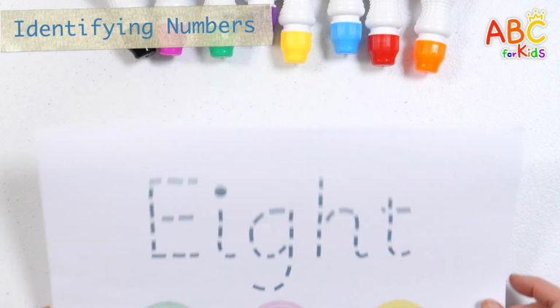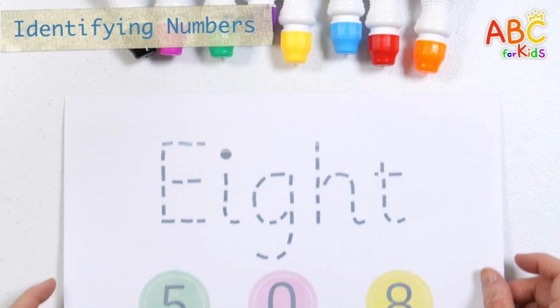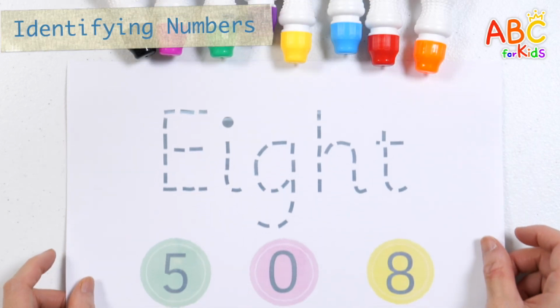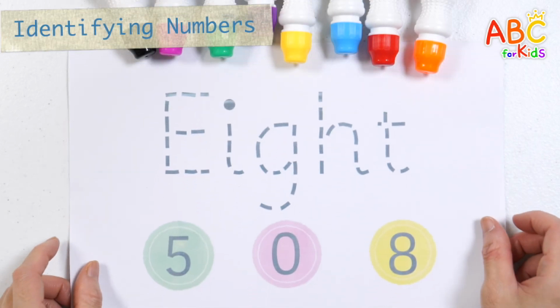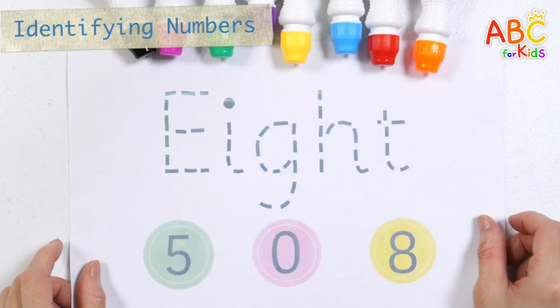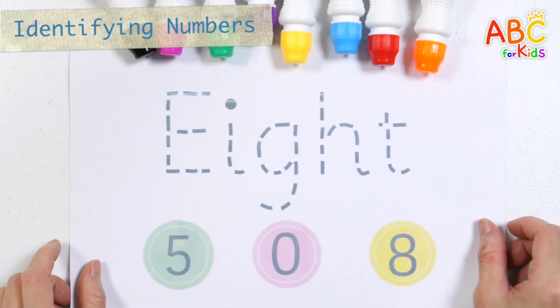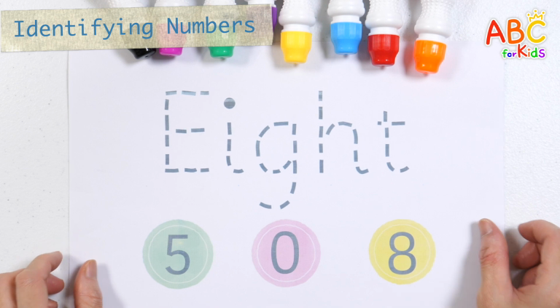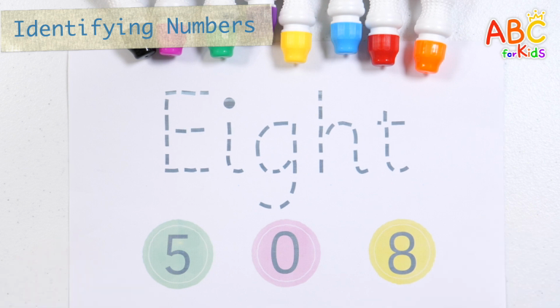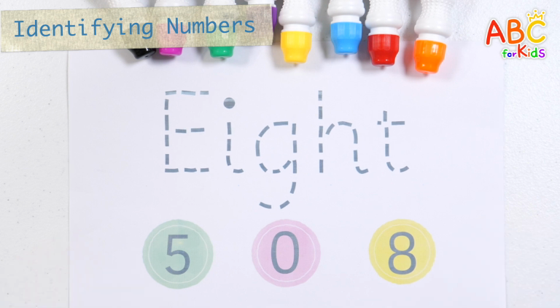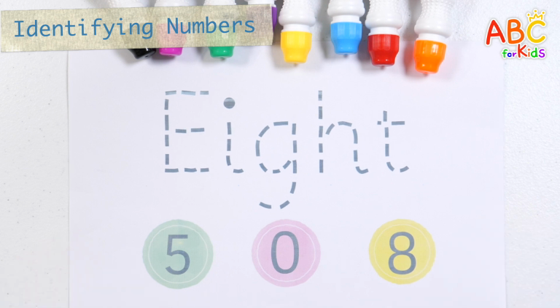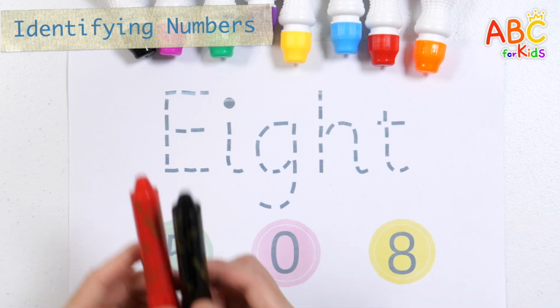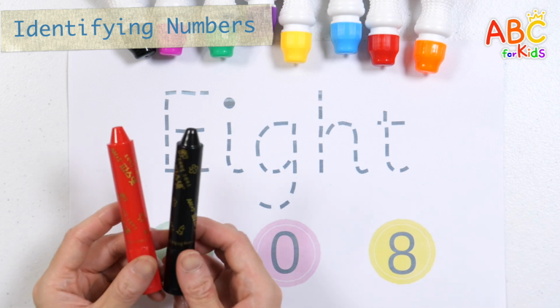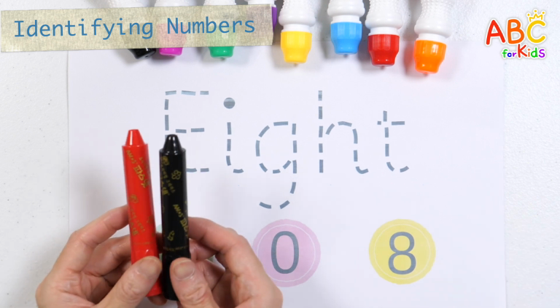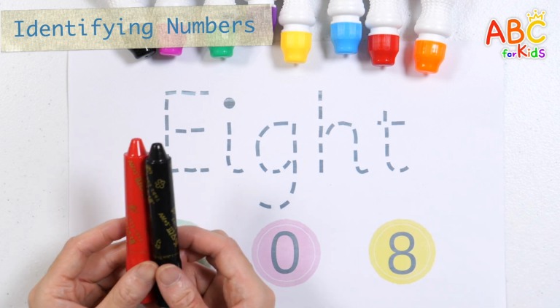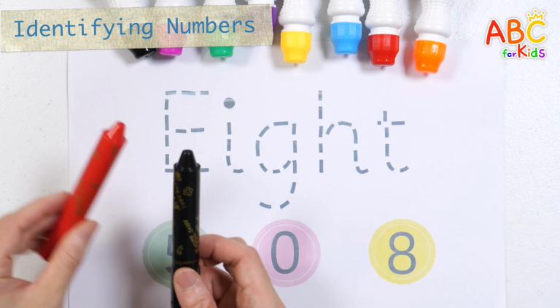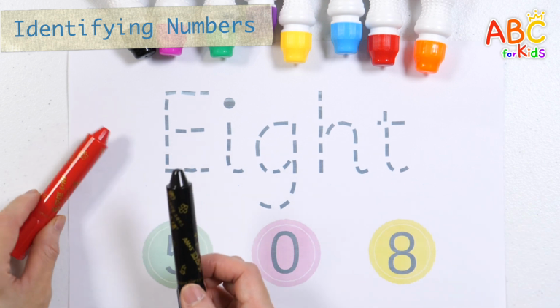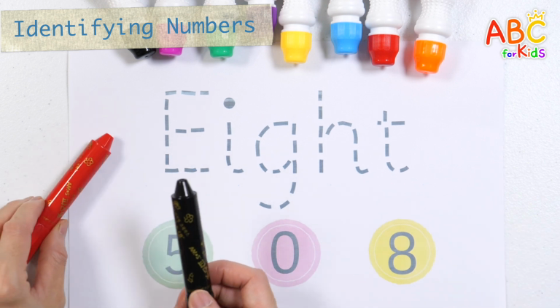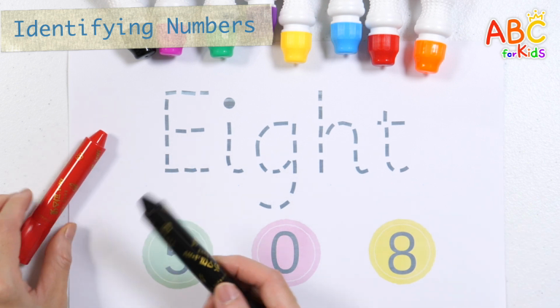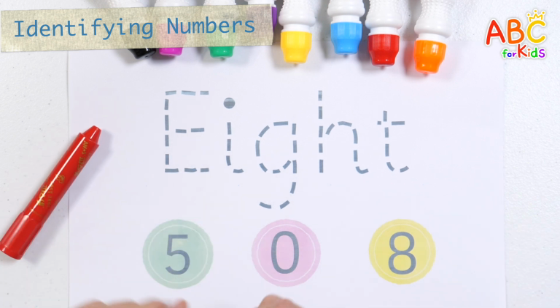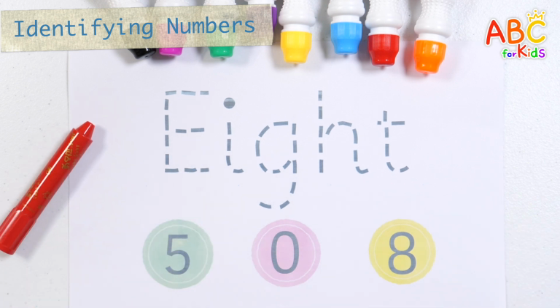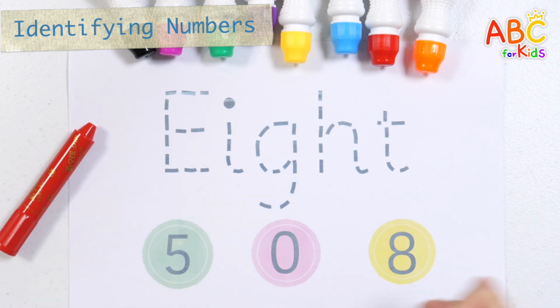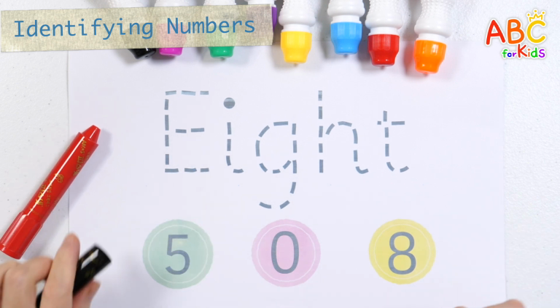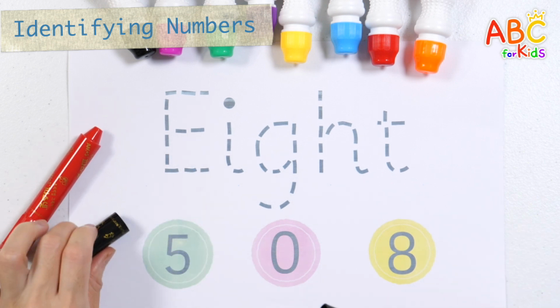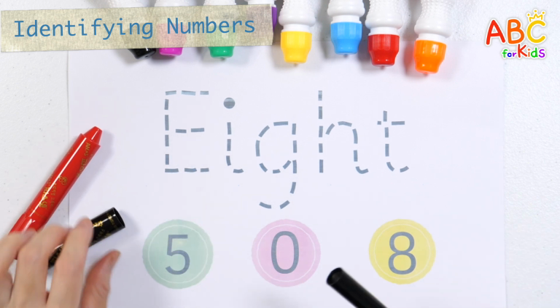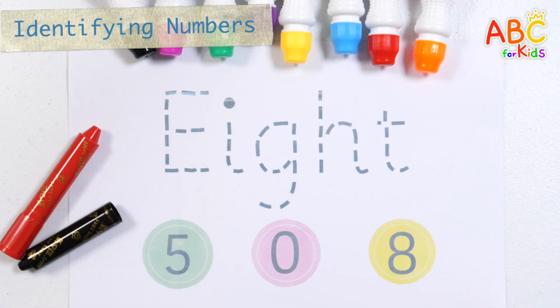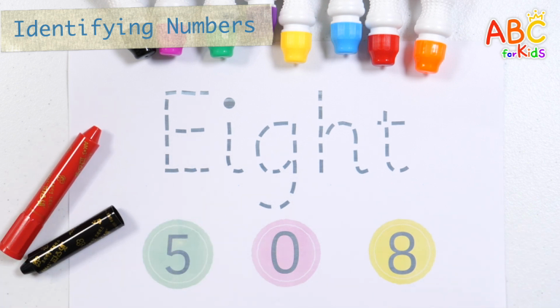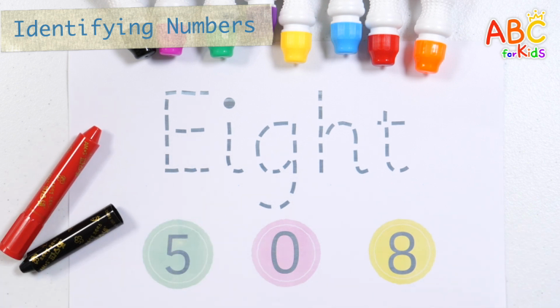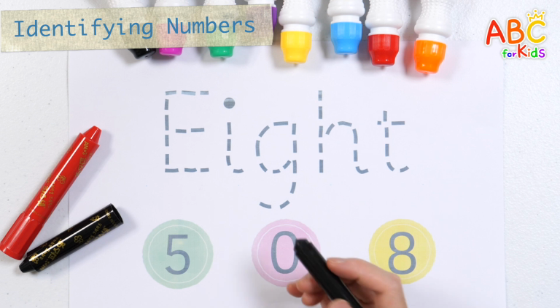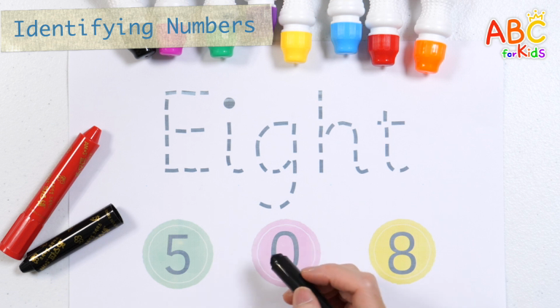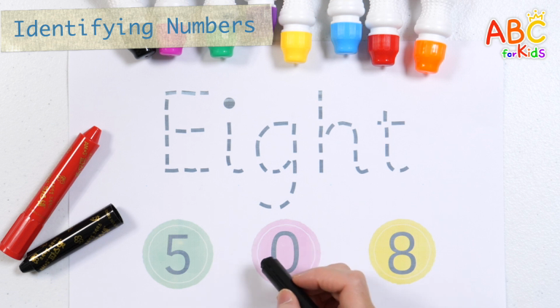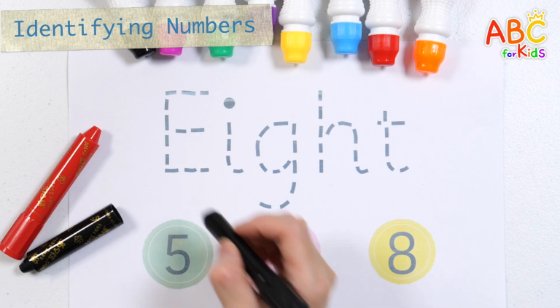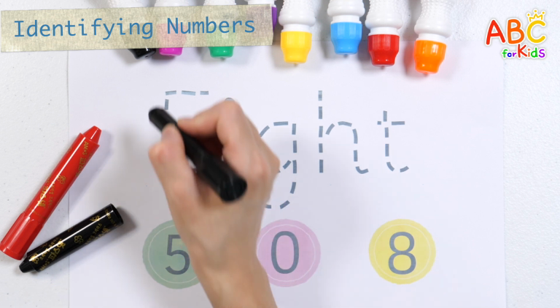Let's write the number 8 with black crayon. Find the correct number and circle it with red crayon.